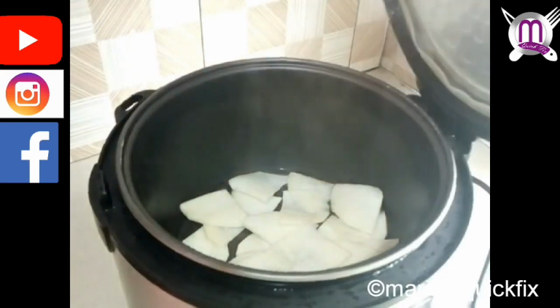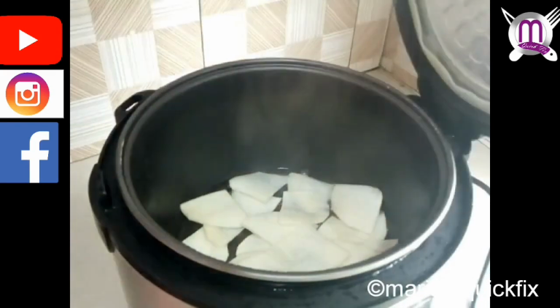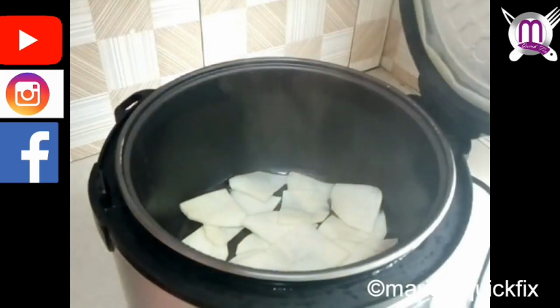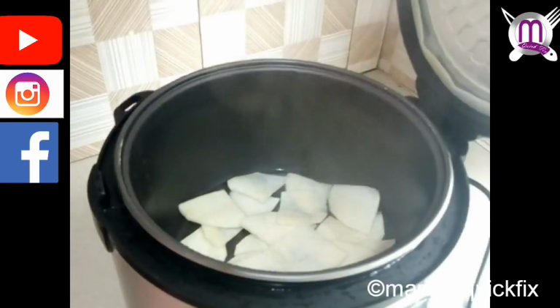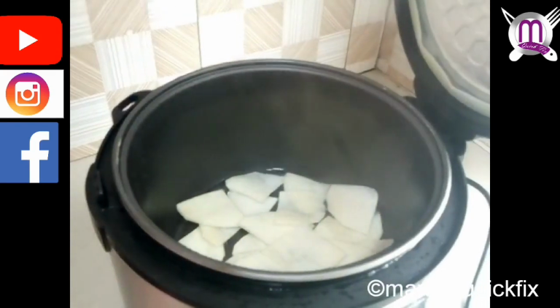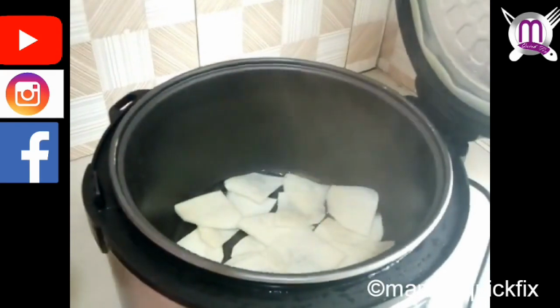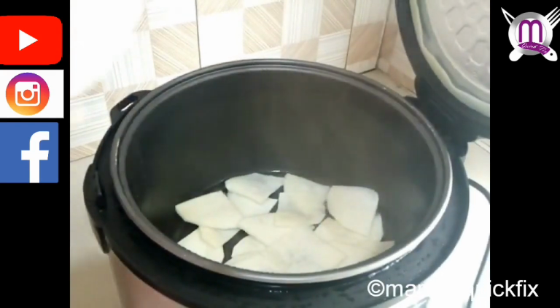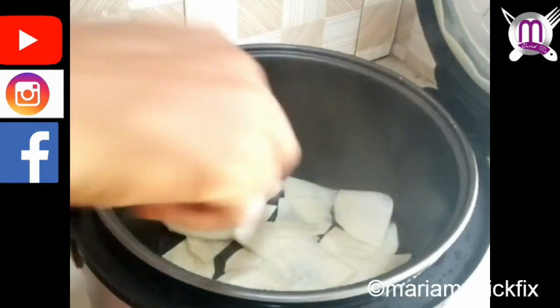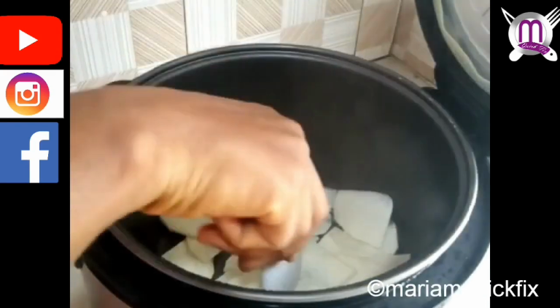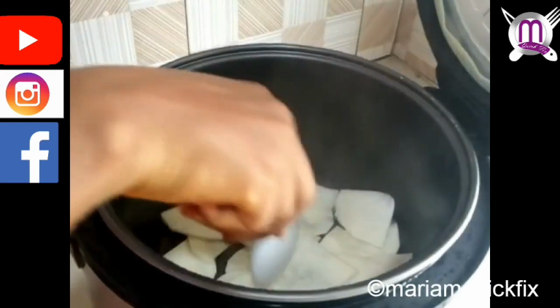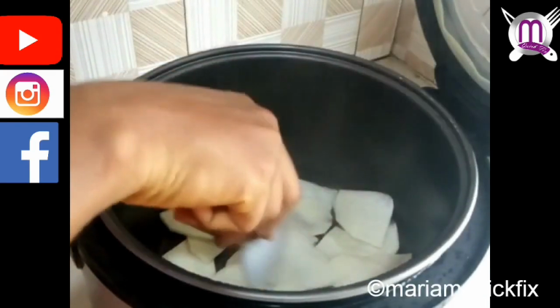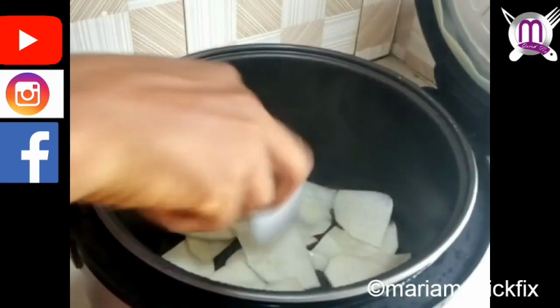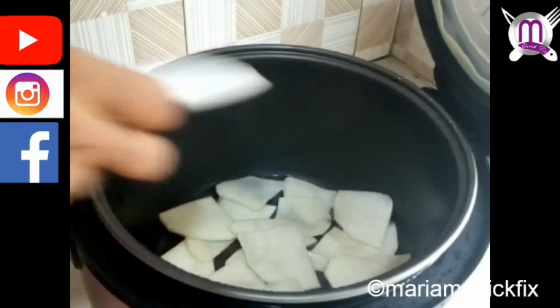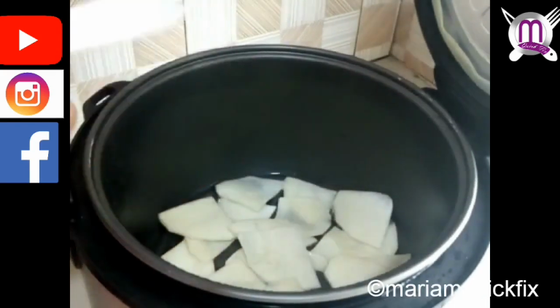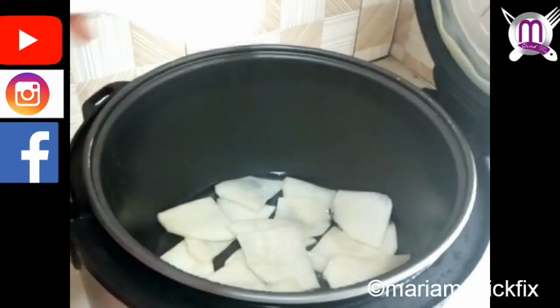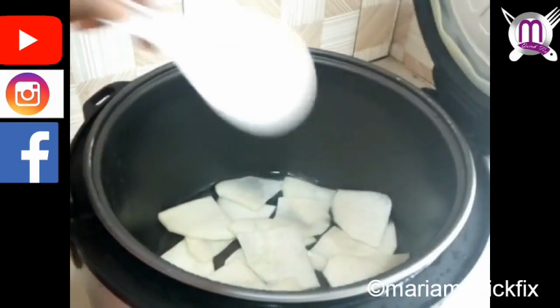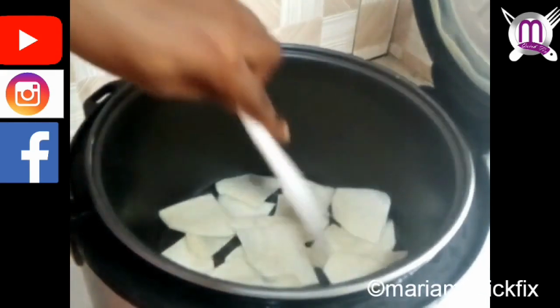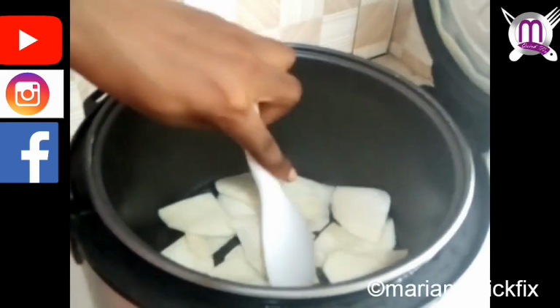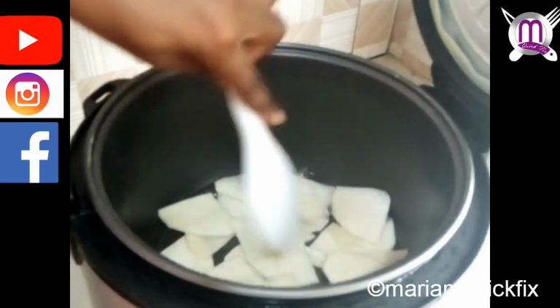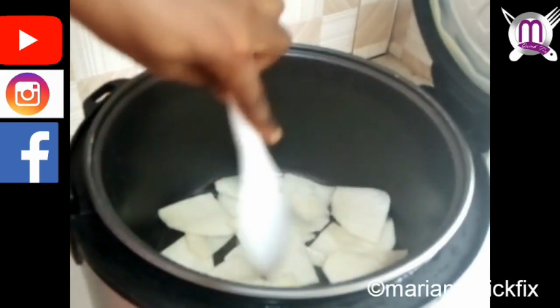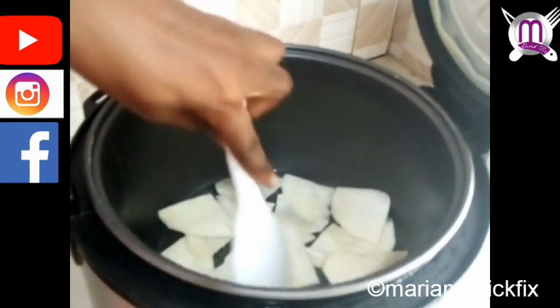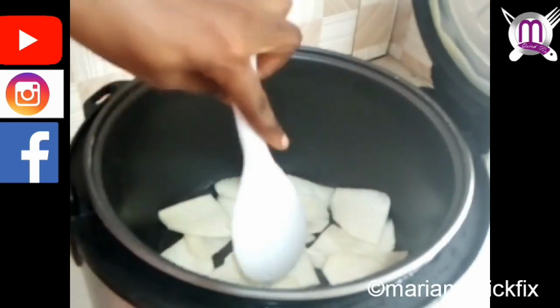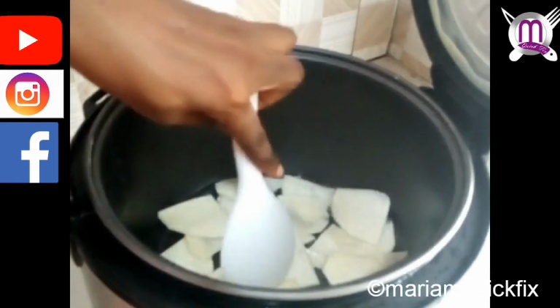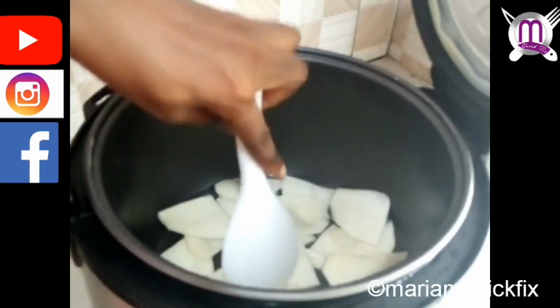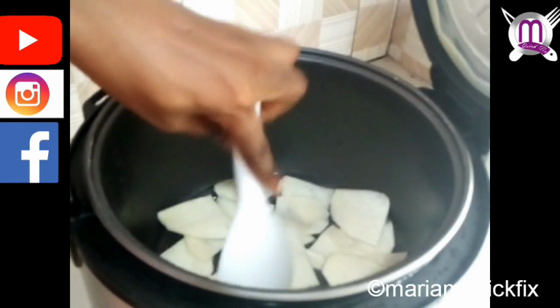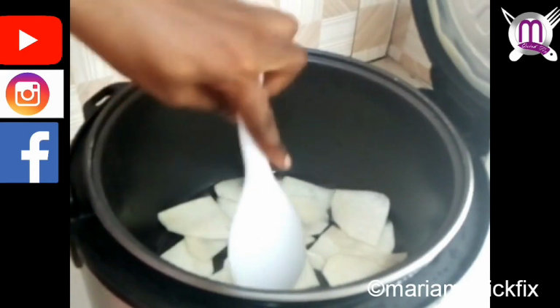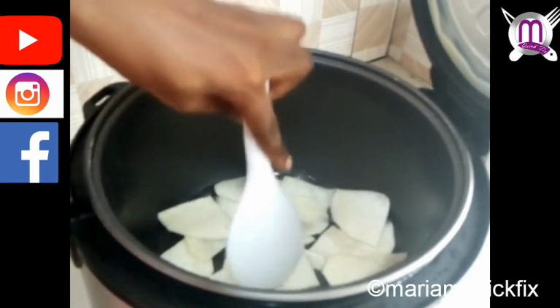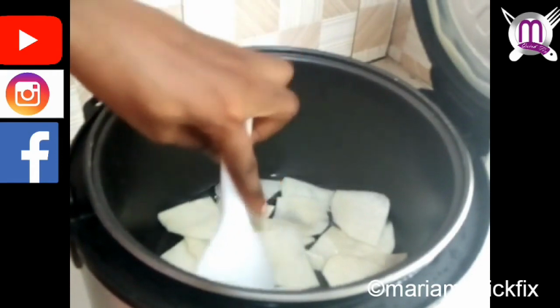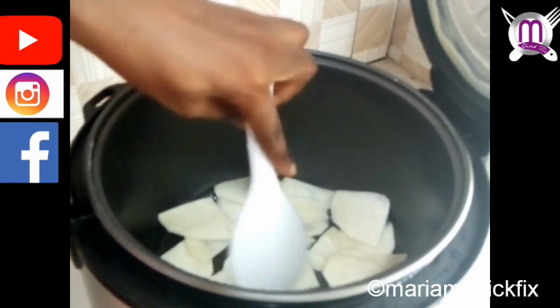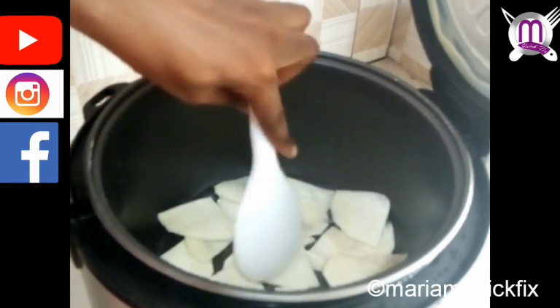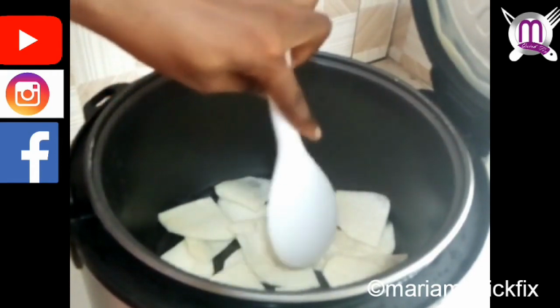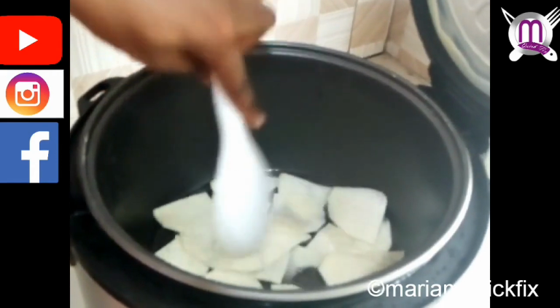We then check on it after five minutes, turn it over, and cover to let it cook for another five minutes.